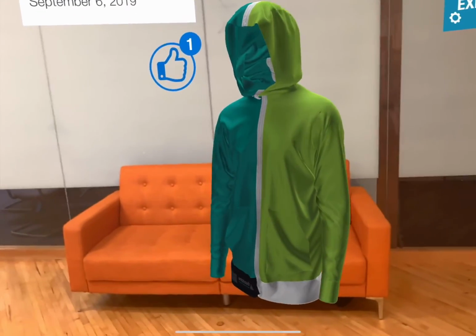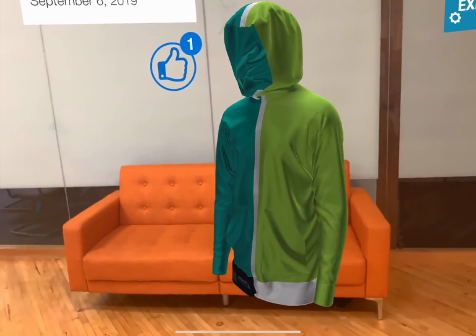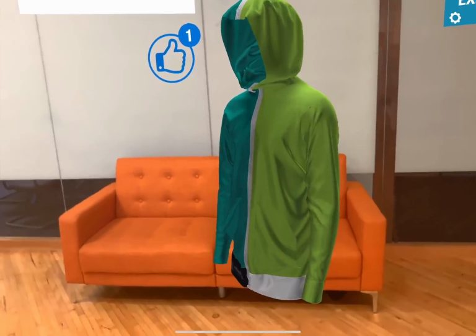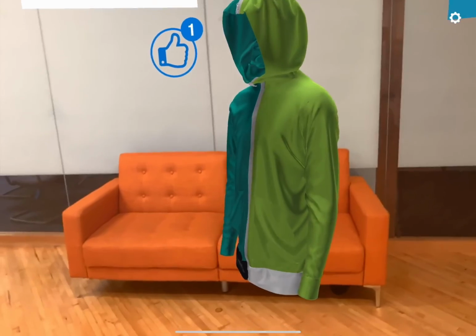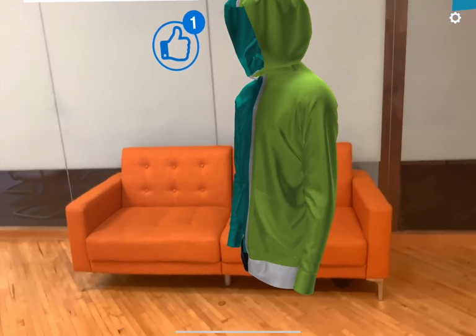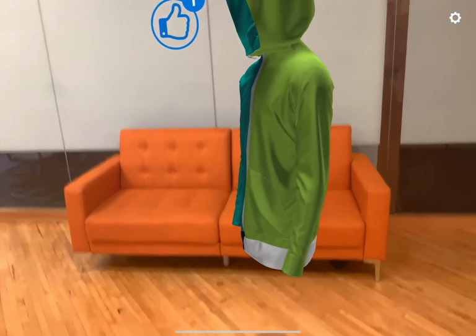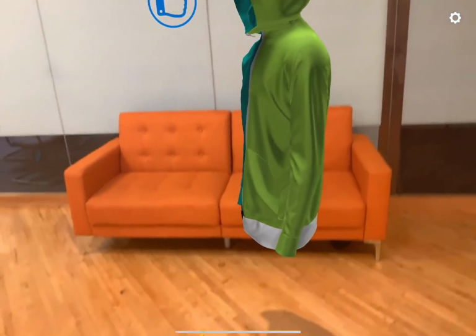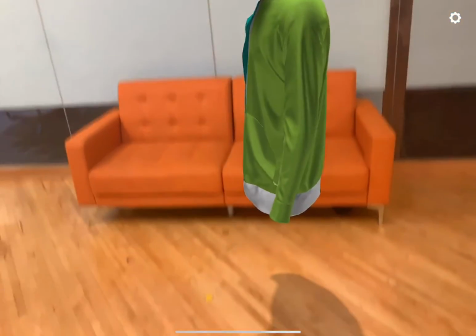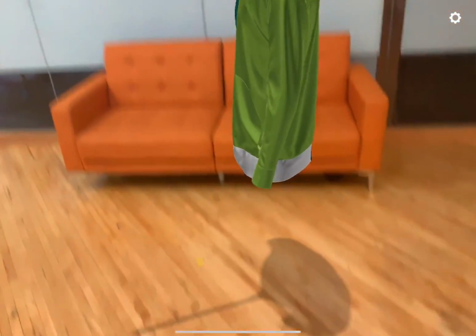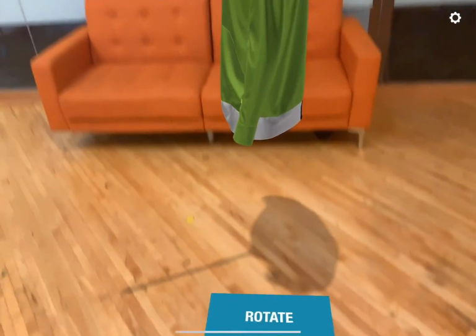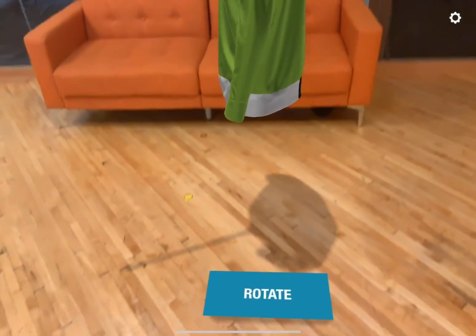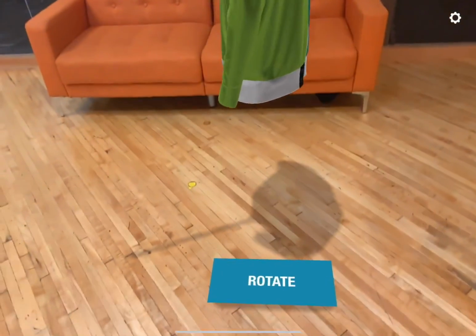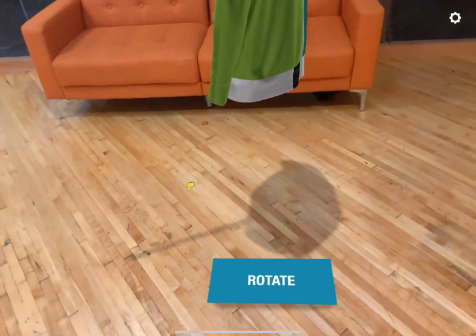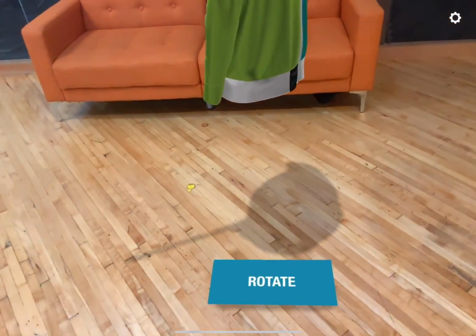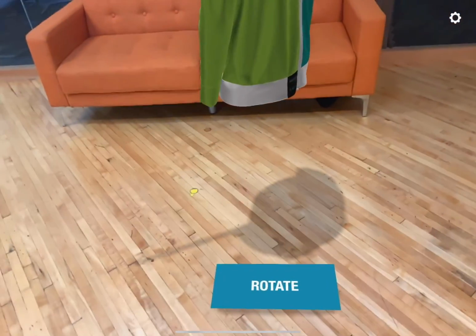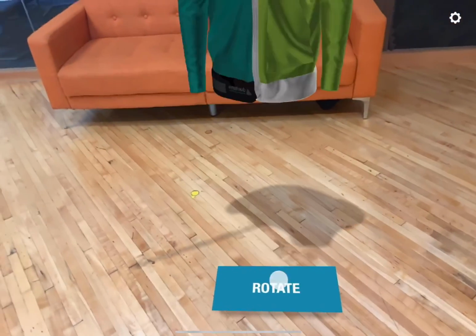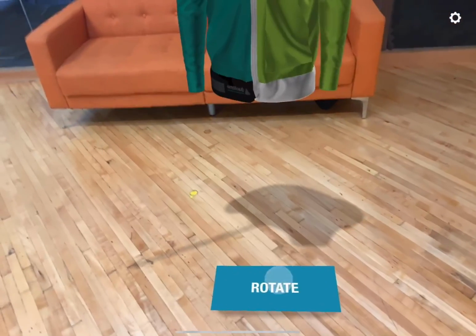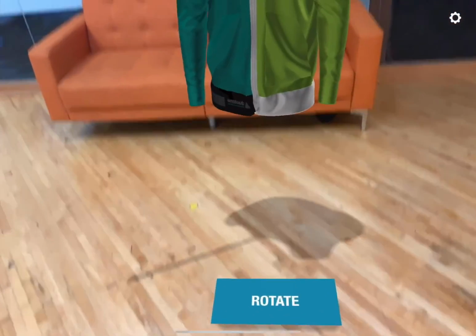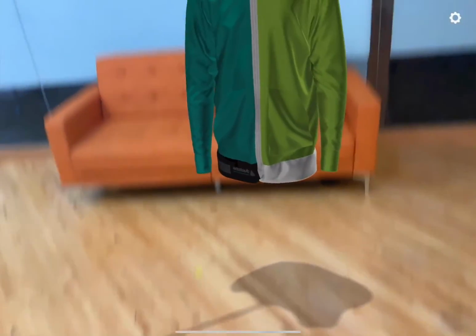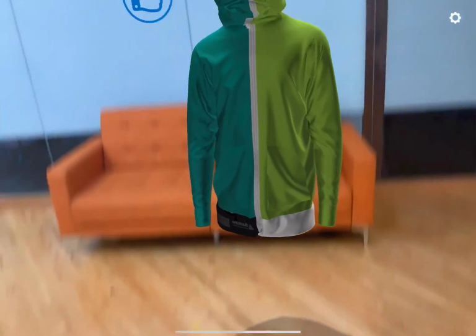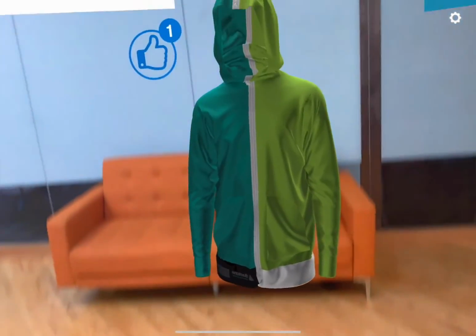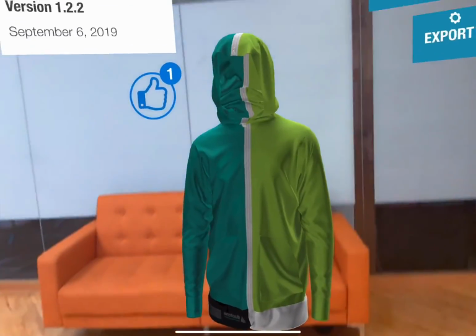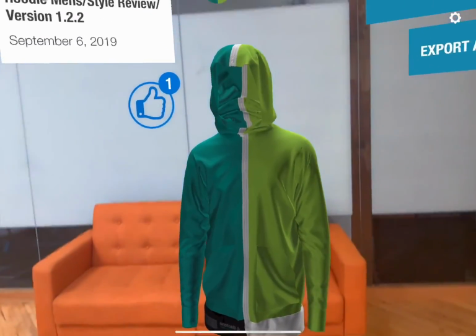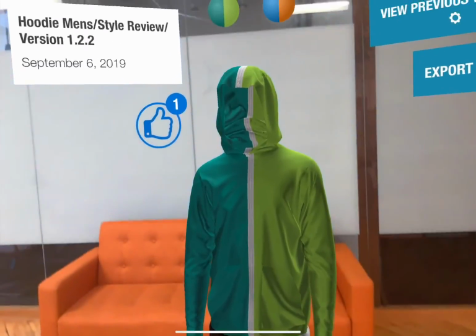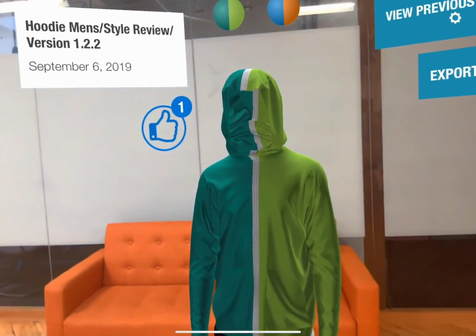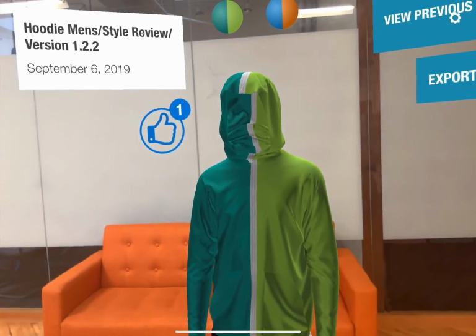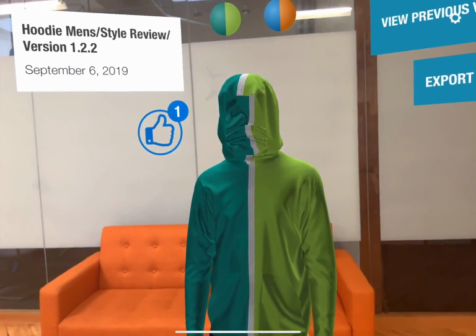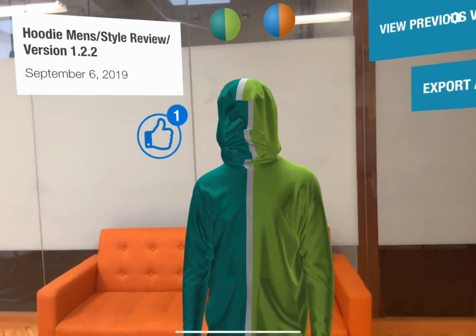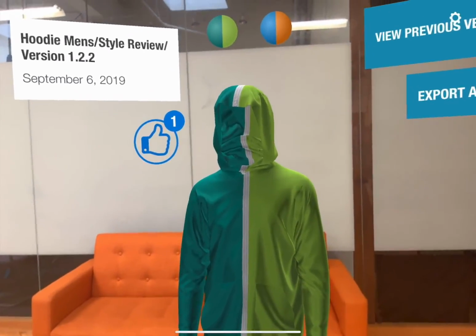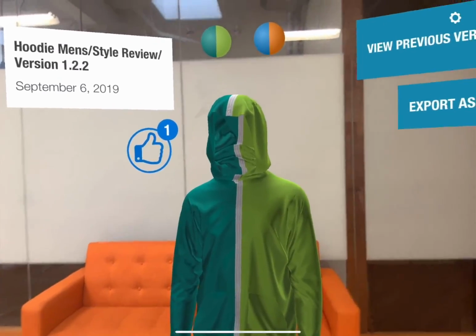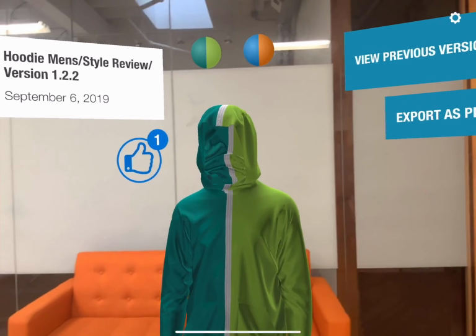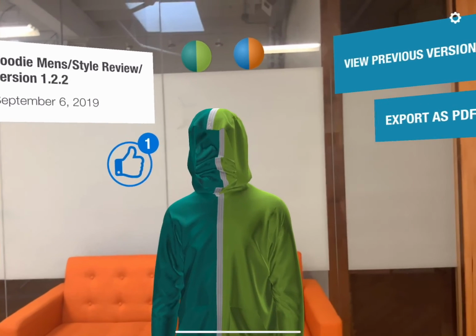I hope you enjoyed this apparel design application demo. Thanks for watching! Bye!